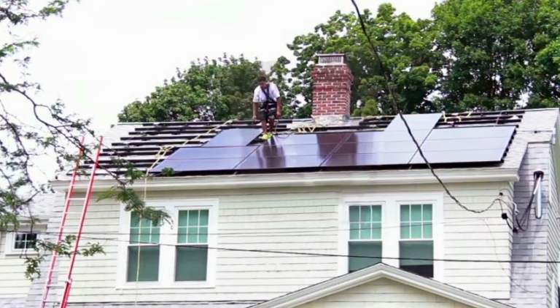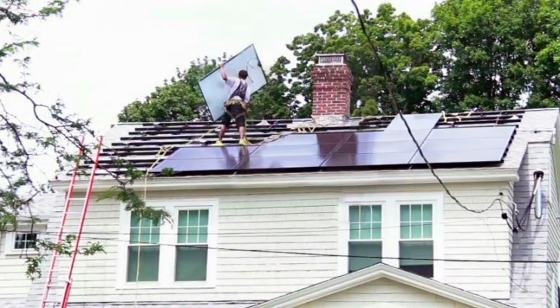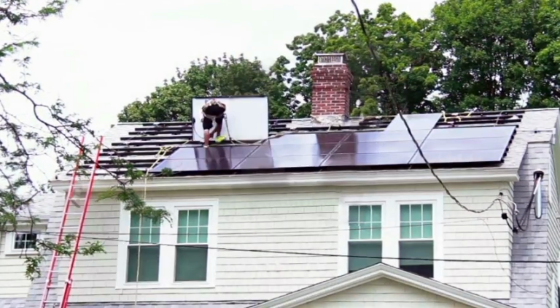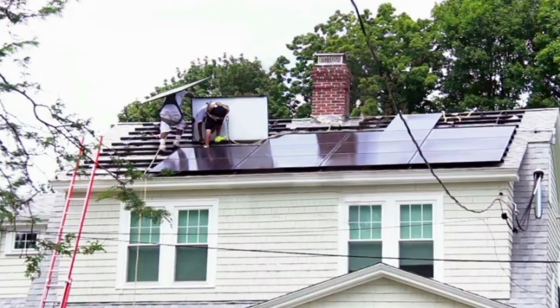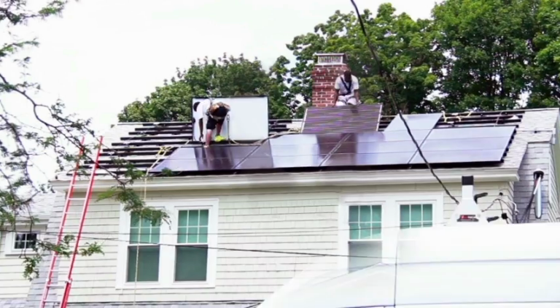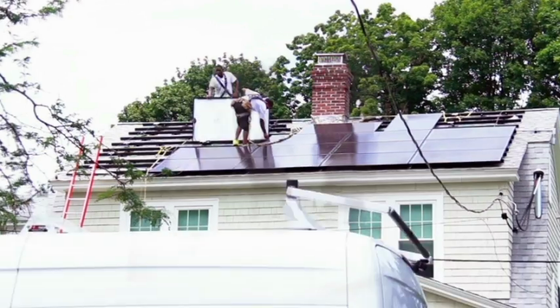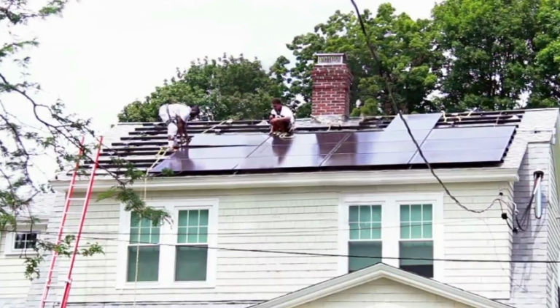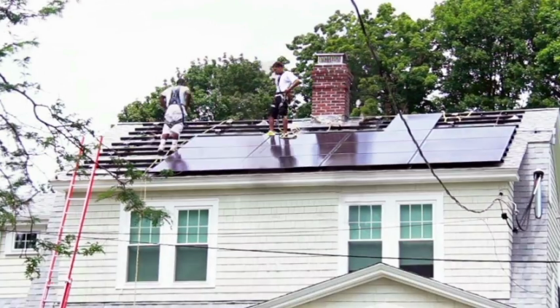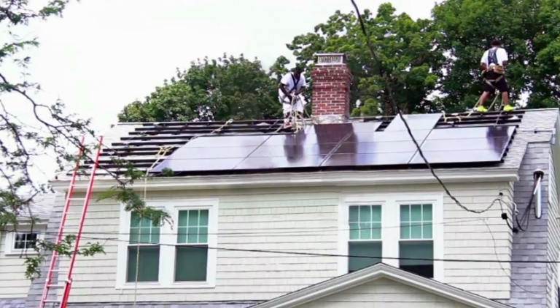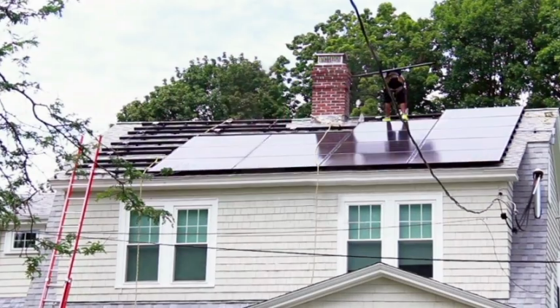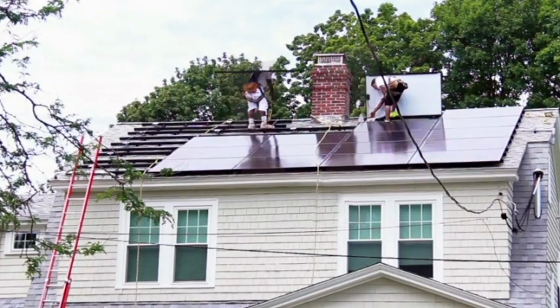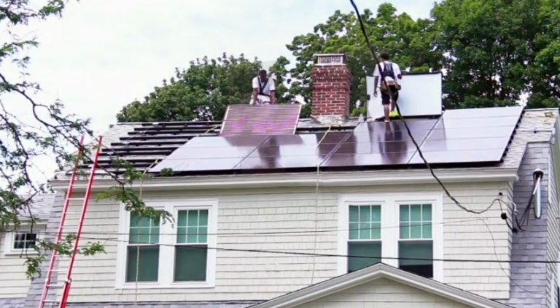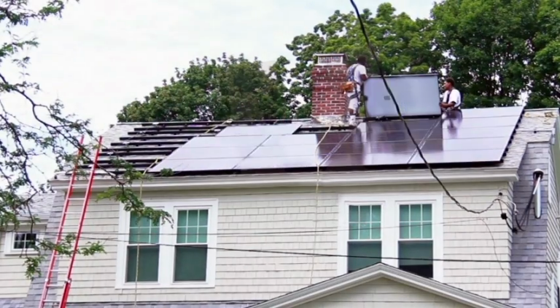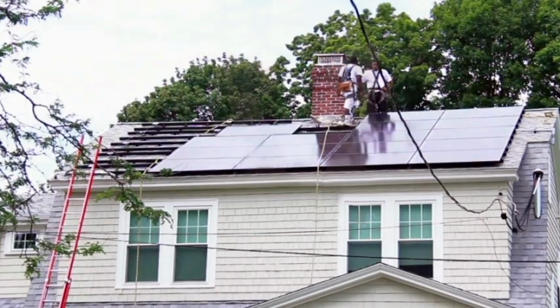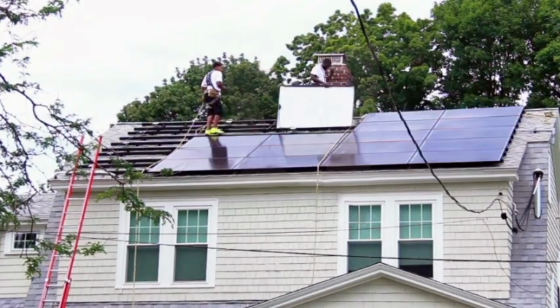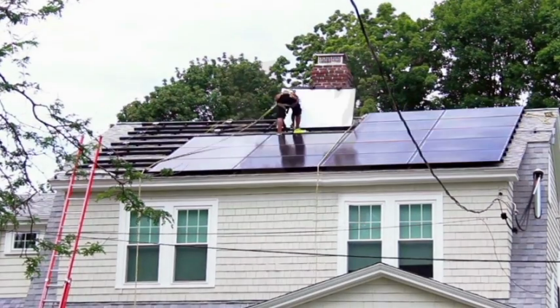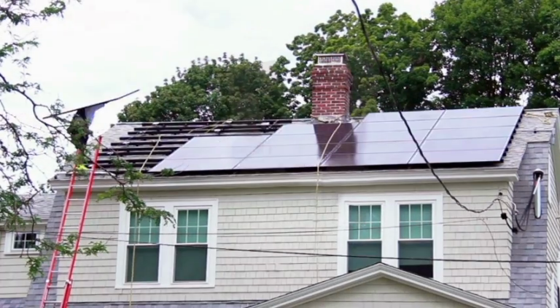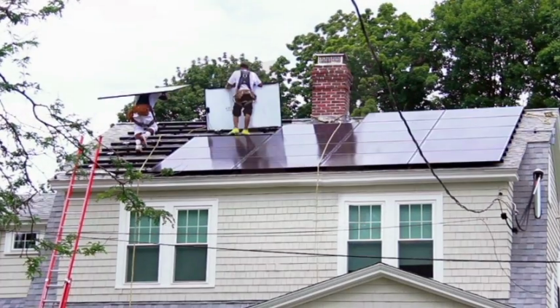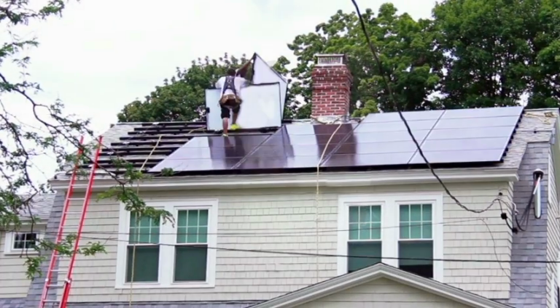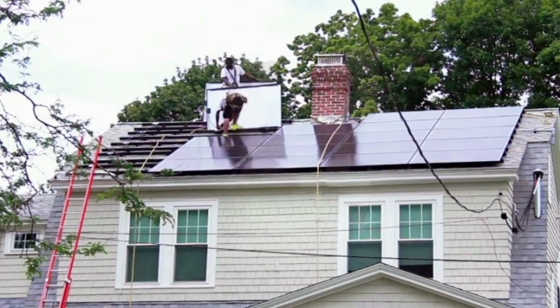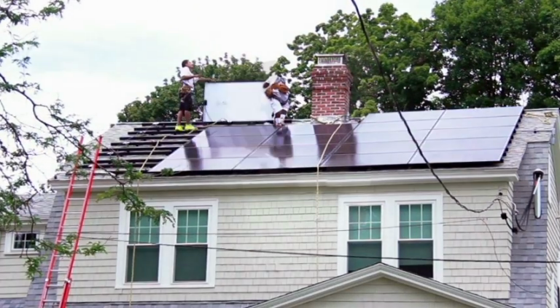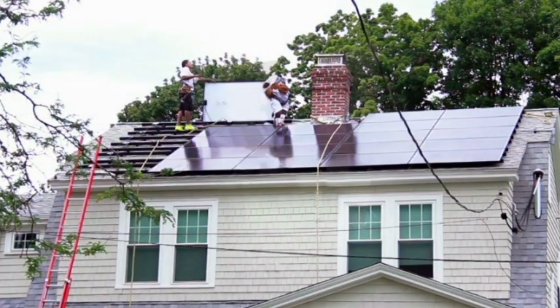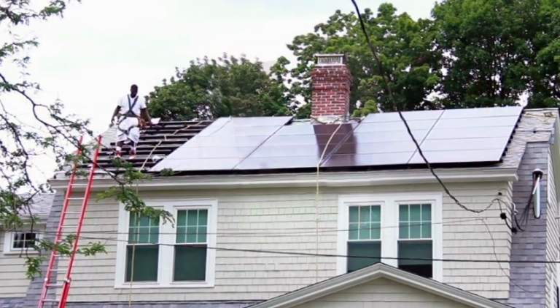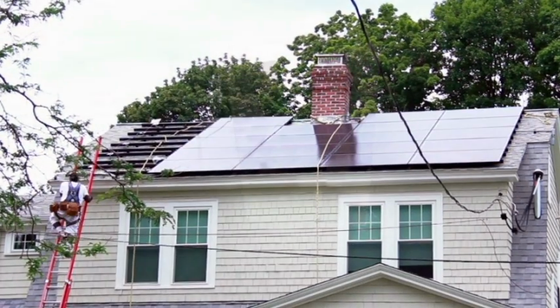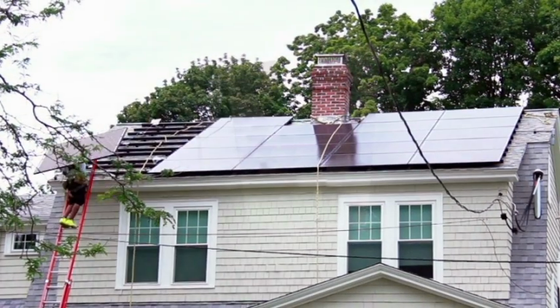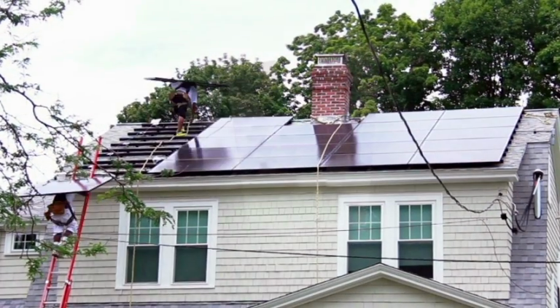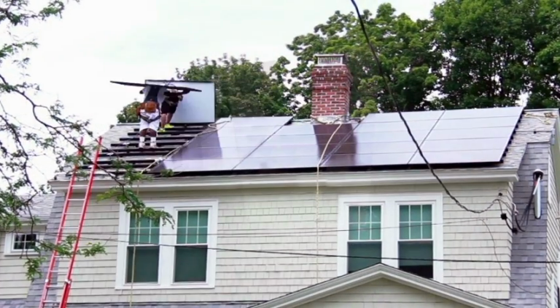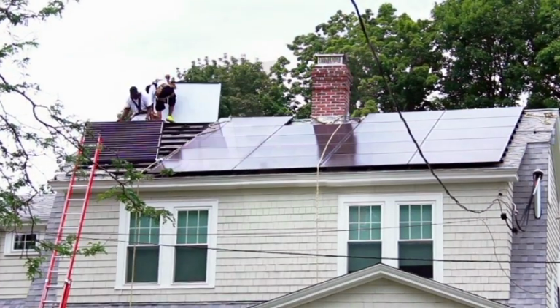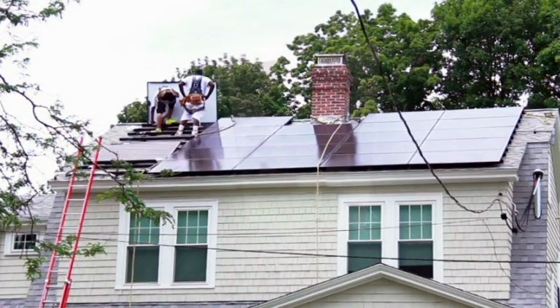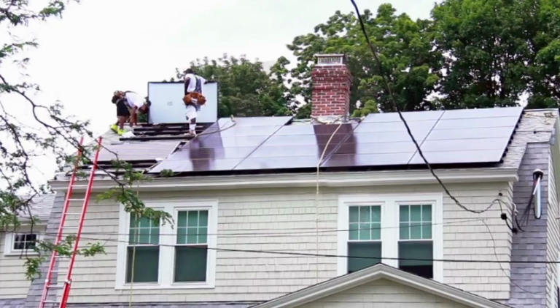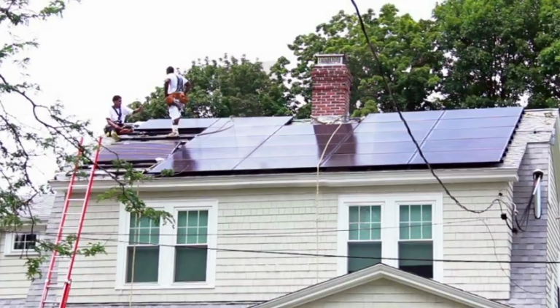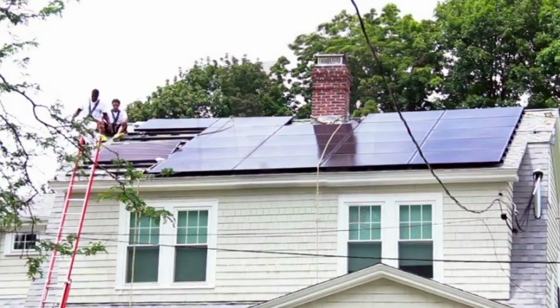Solar panels are lightweight and very durable. They require no maintenance and they last more than 30 years.